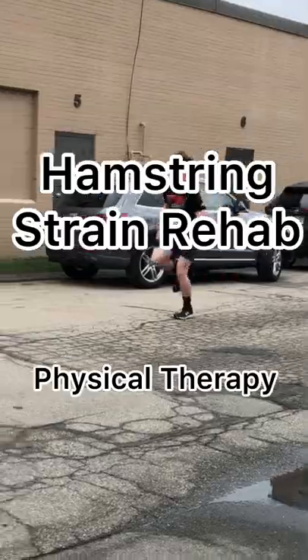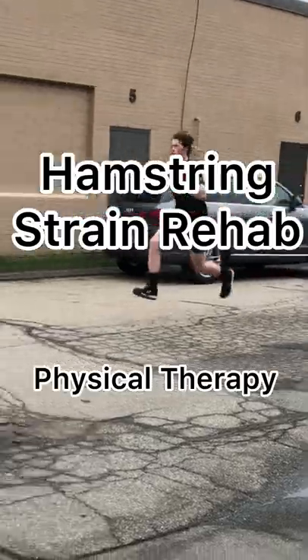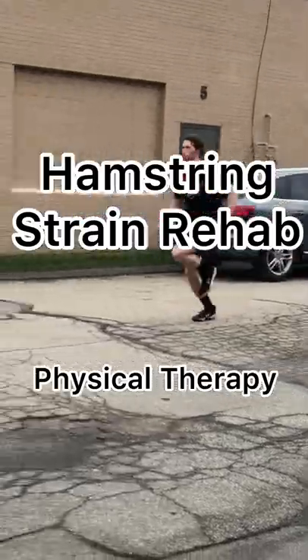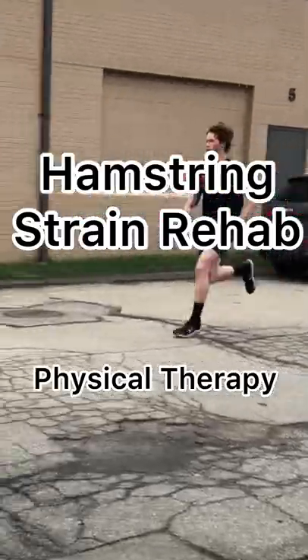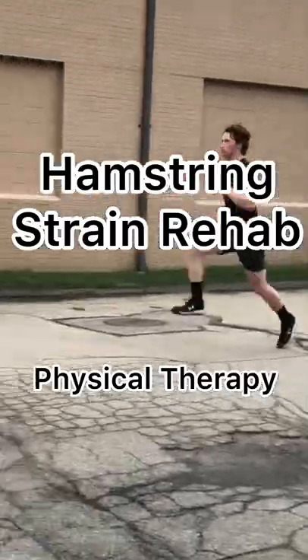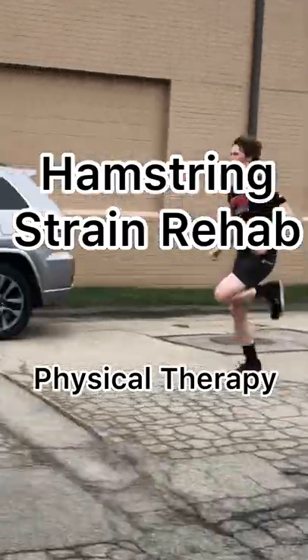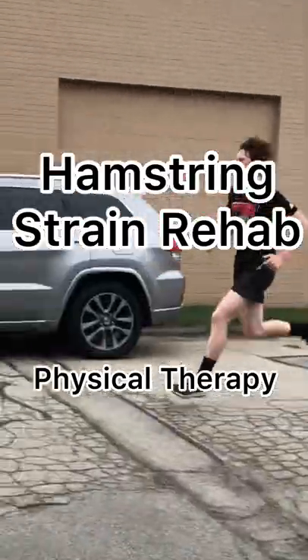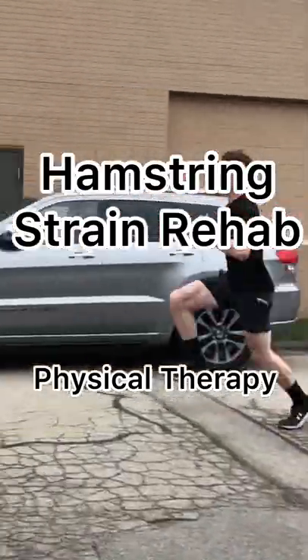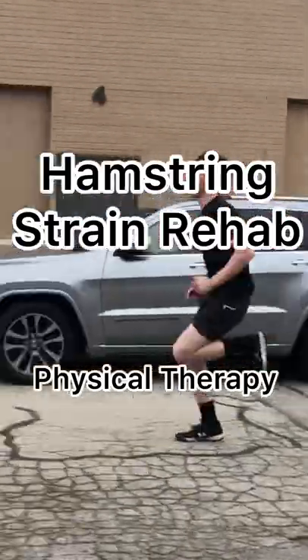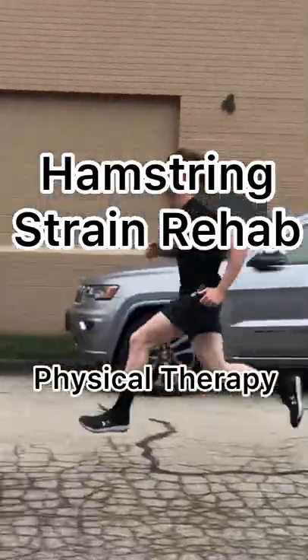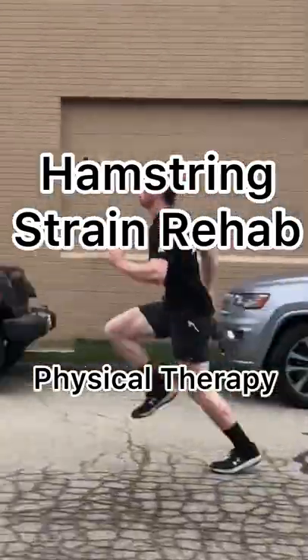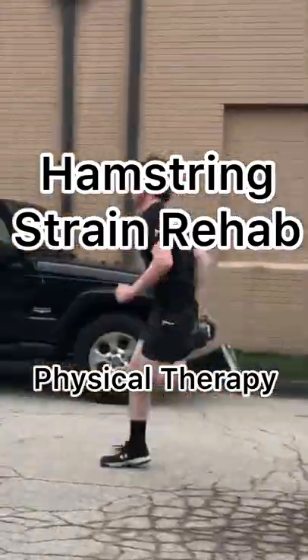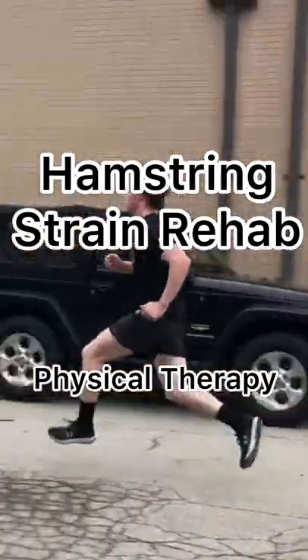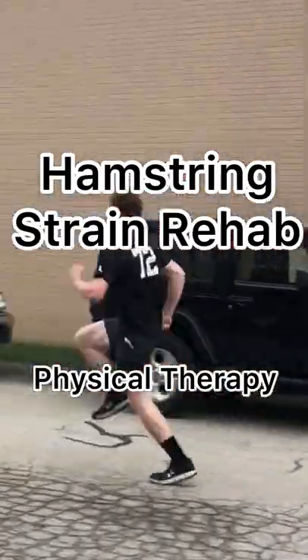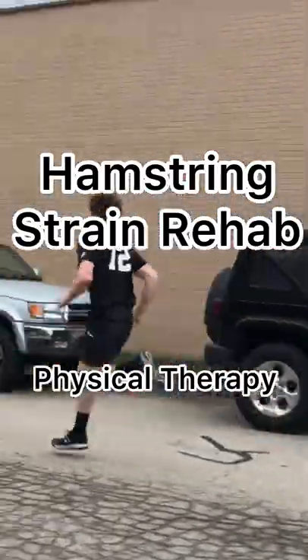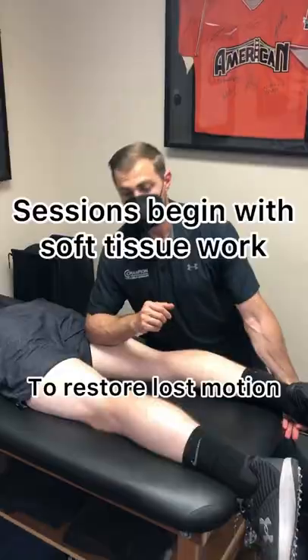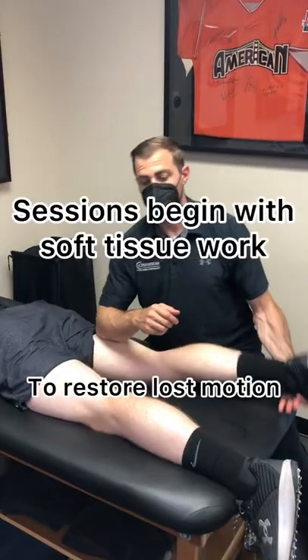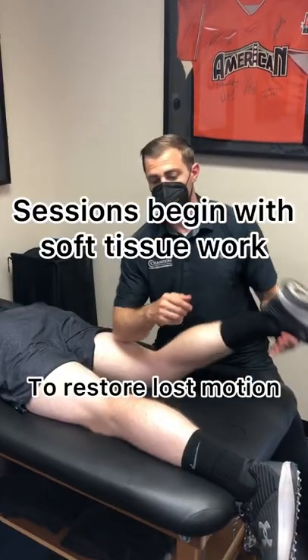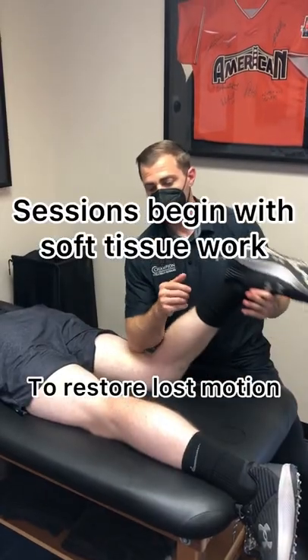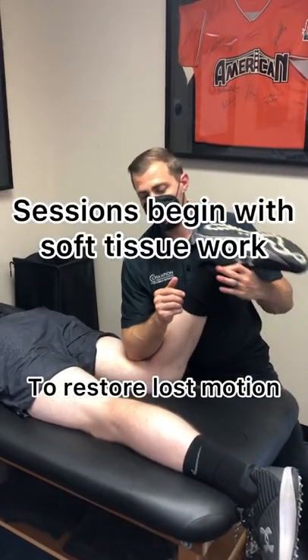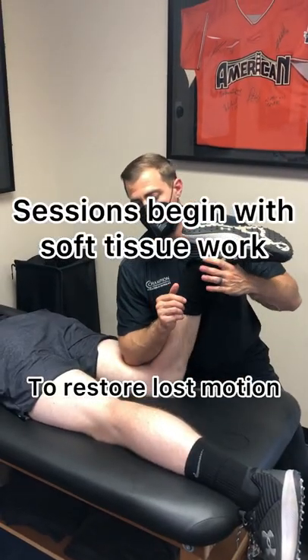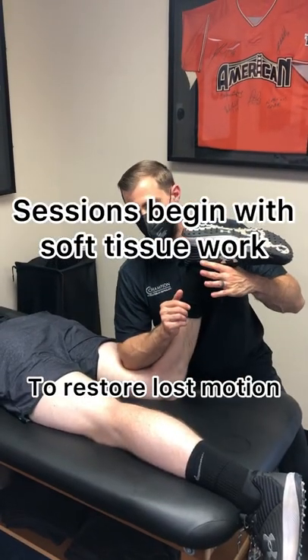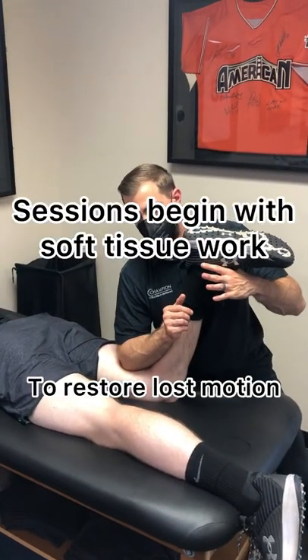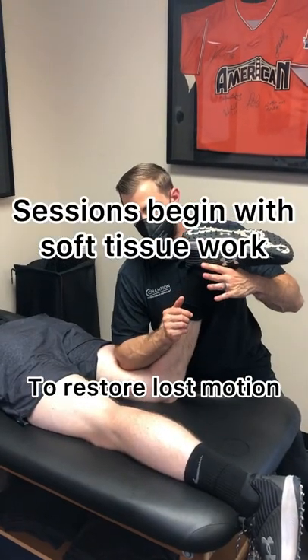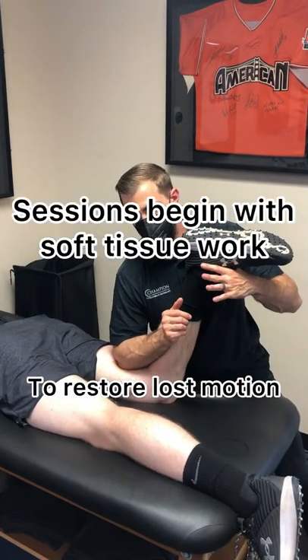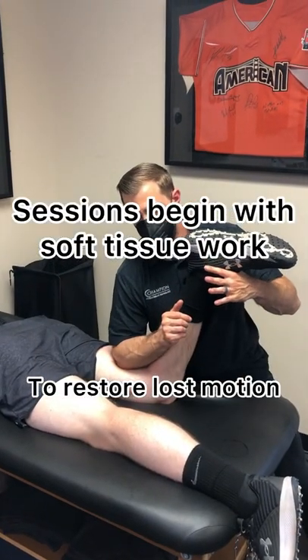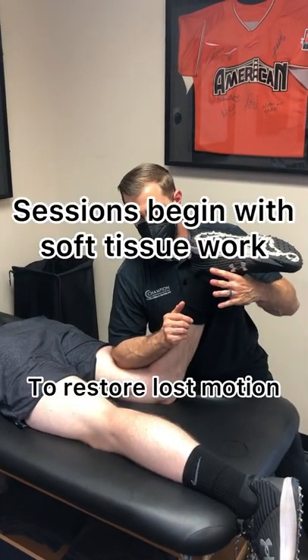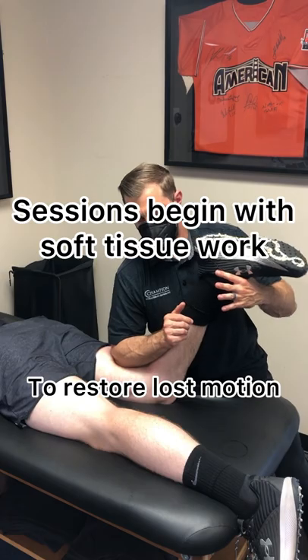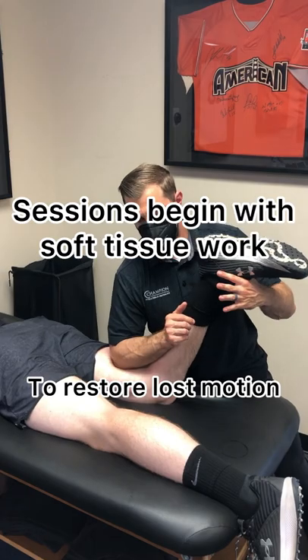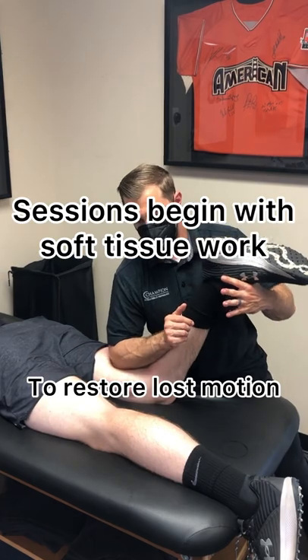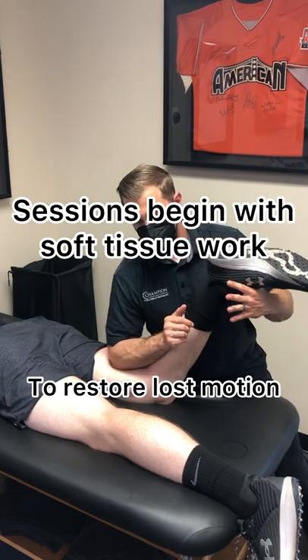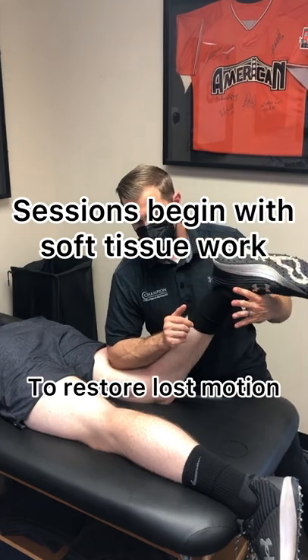Hamstring strain physical therapy. I usually start each session with a little soft tissue work to restore motion.